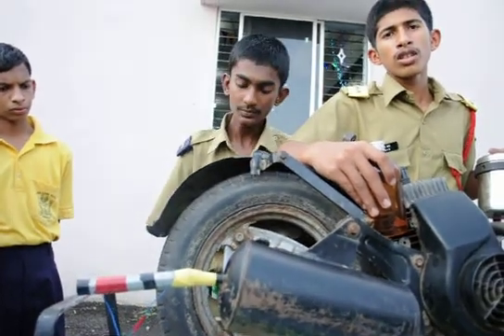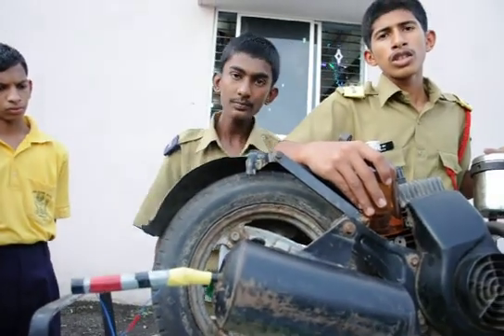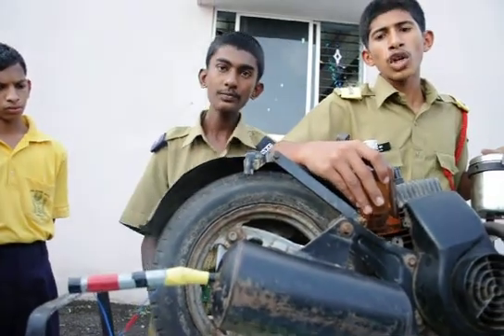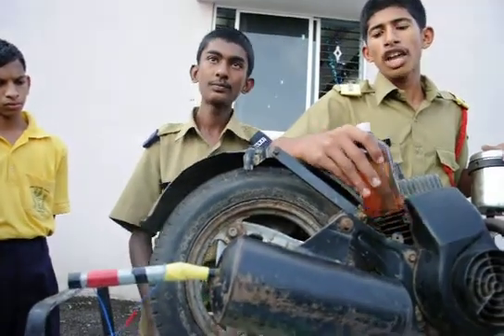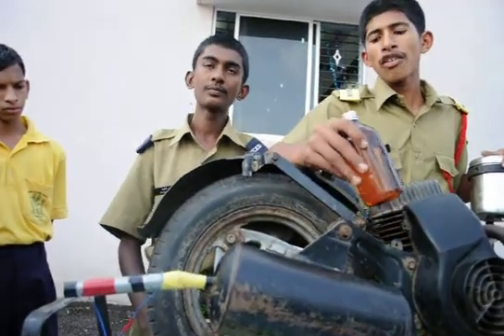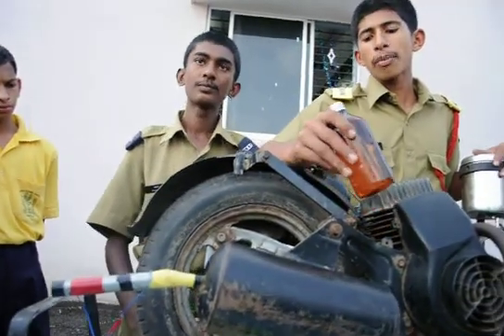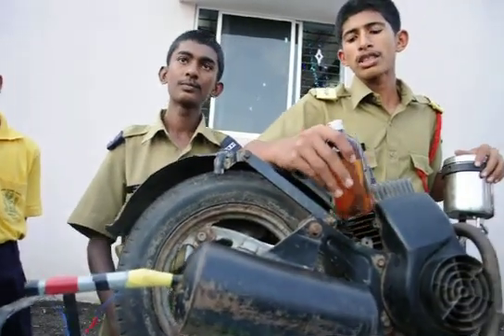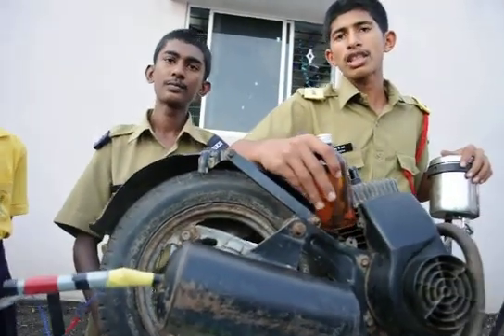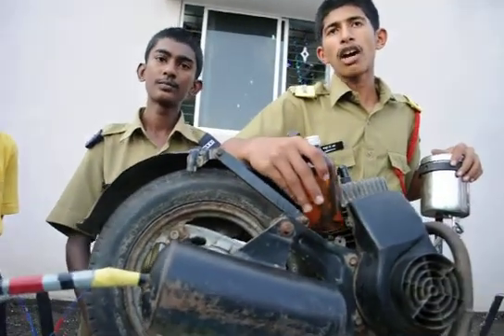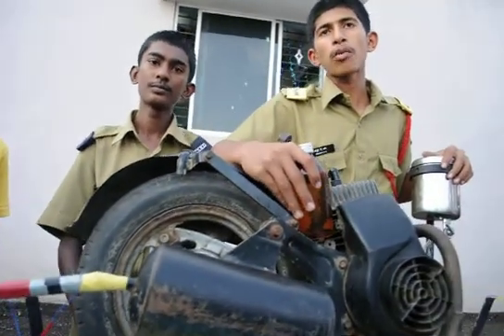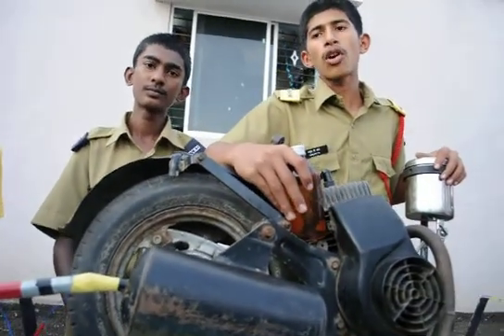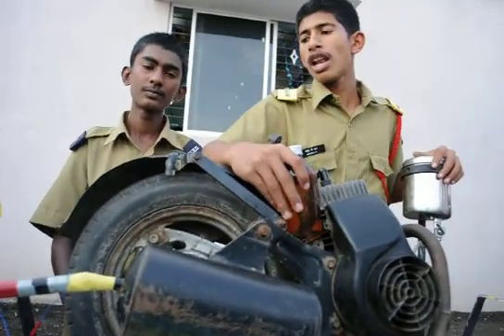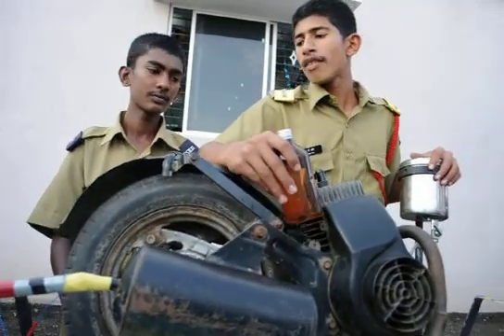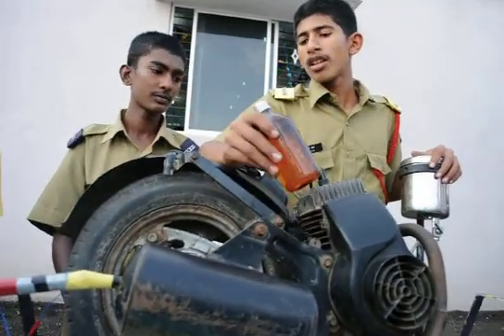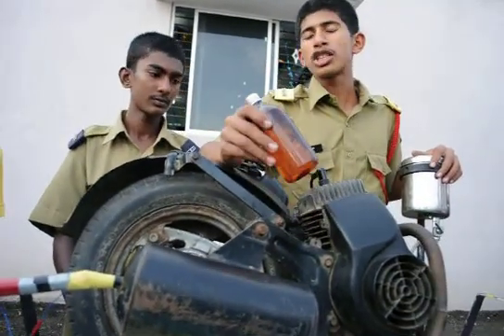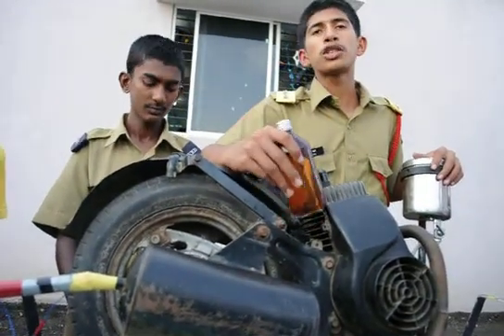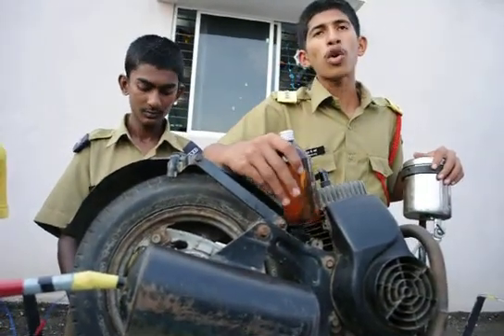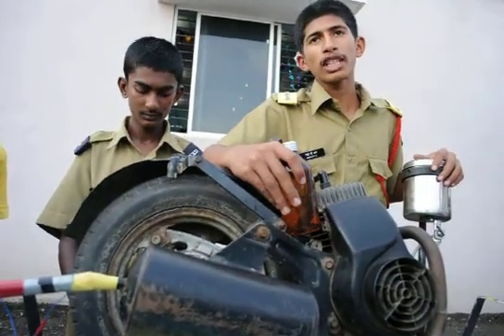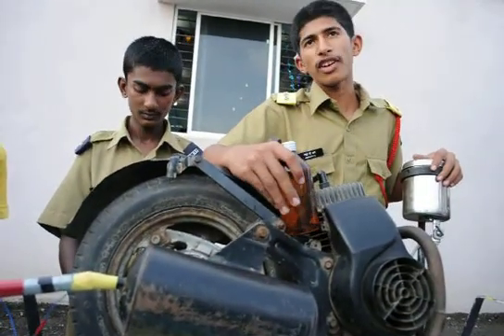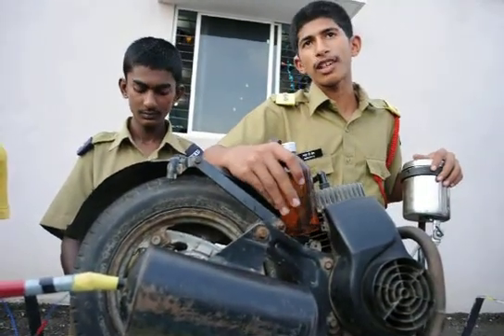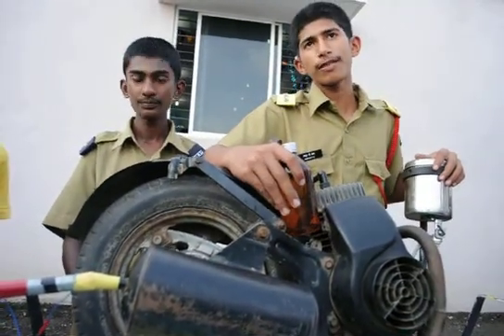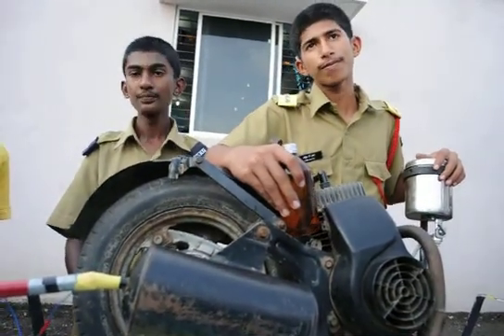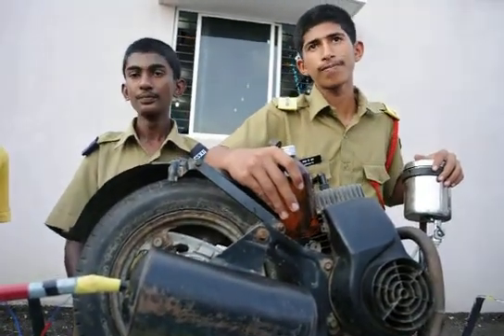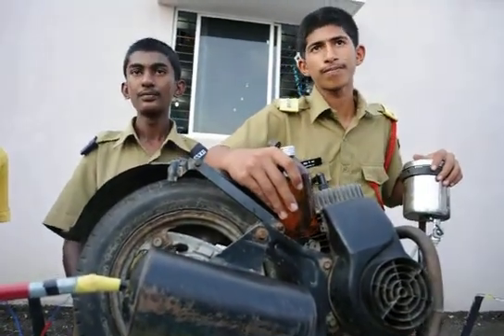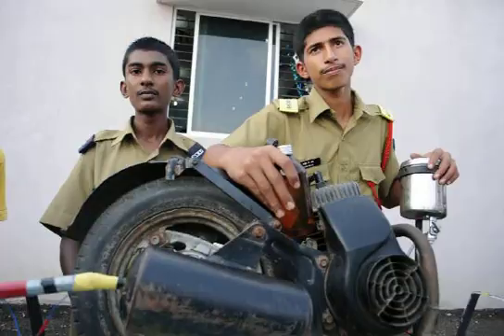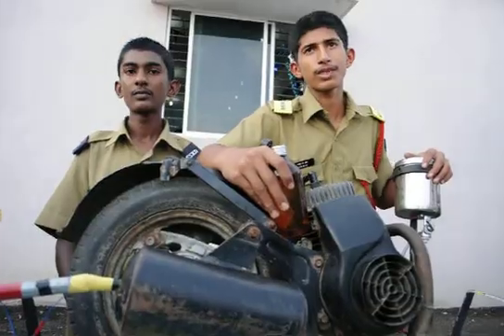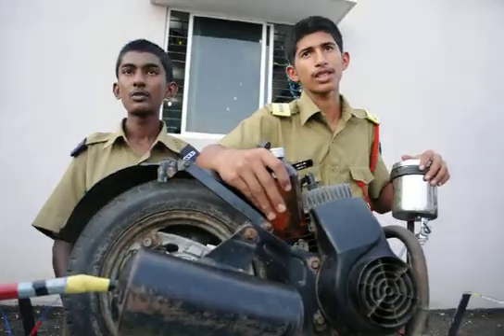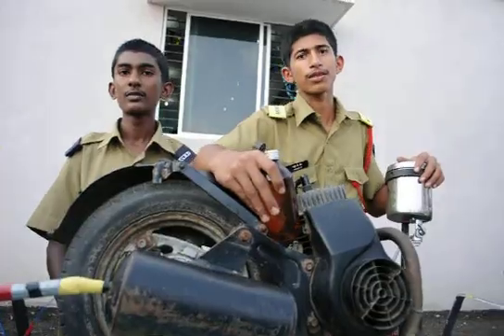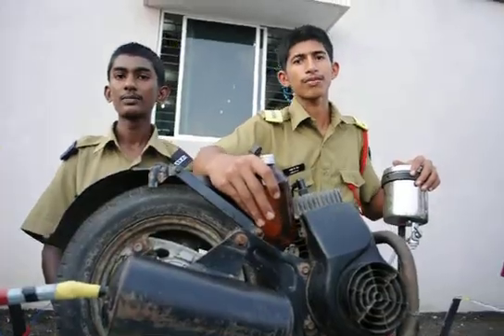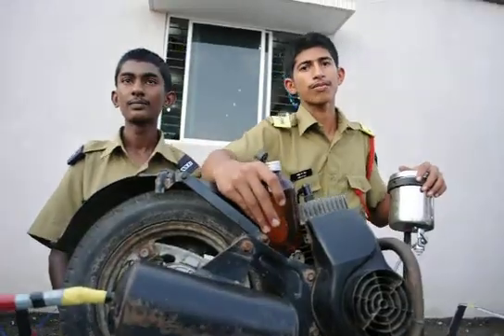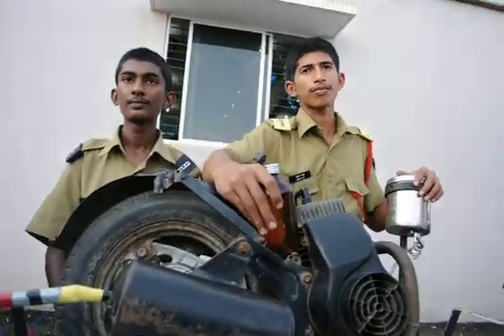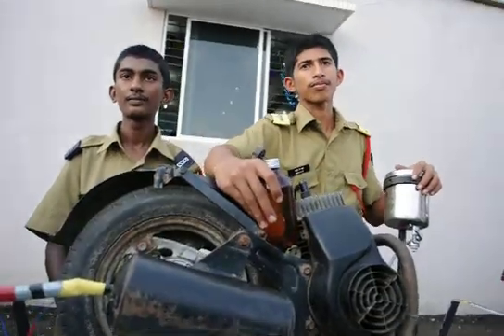So here we present our model as the smokeless vehicle. Good one.